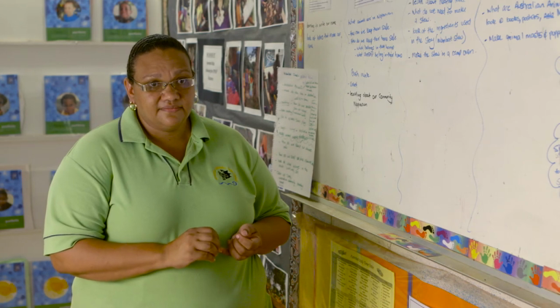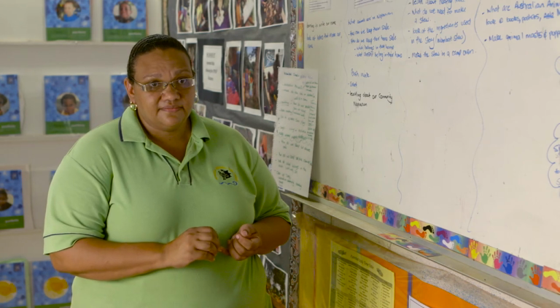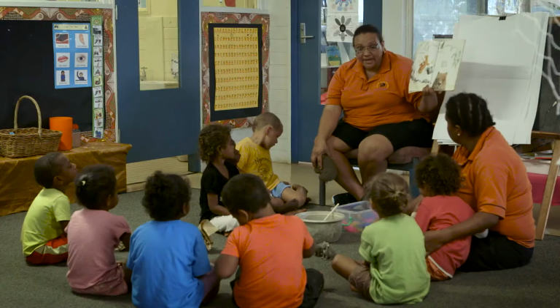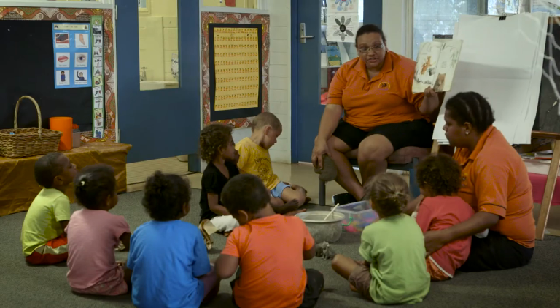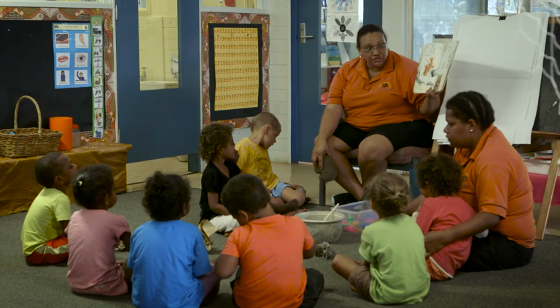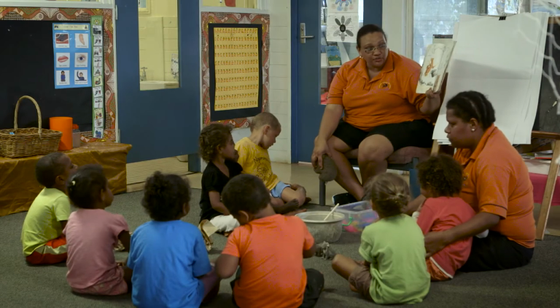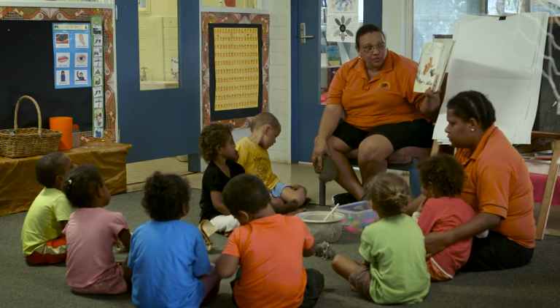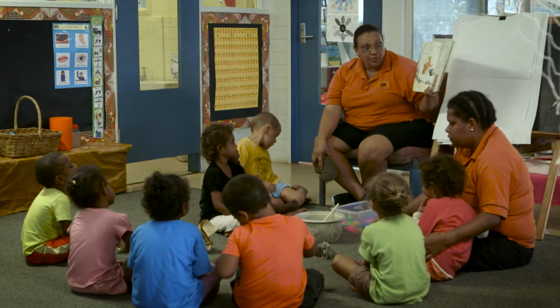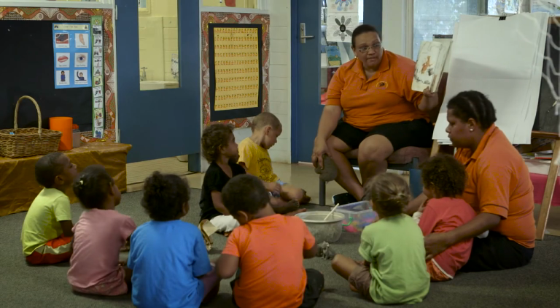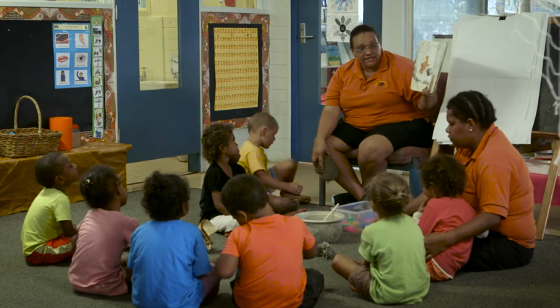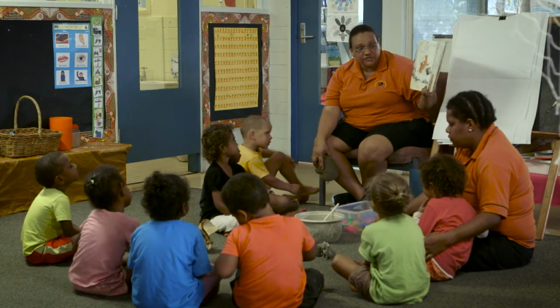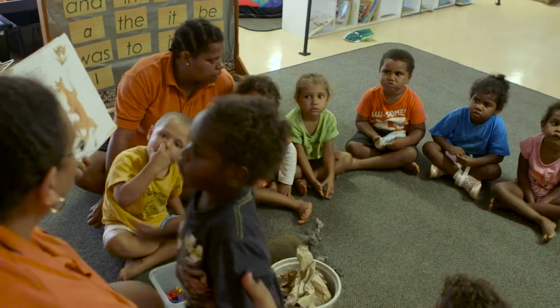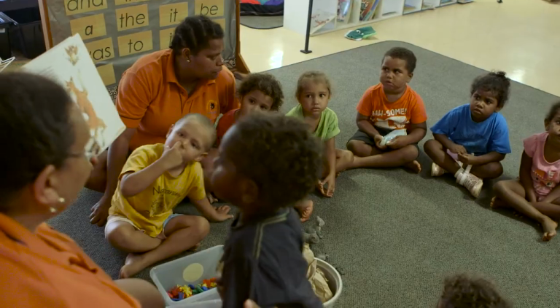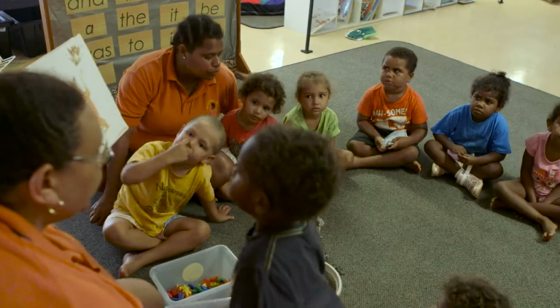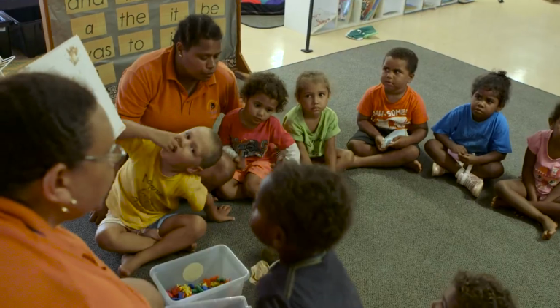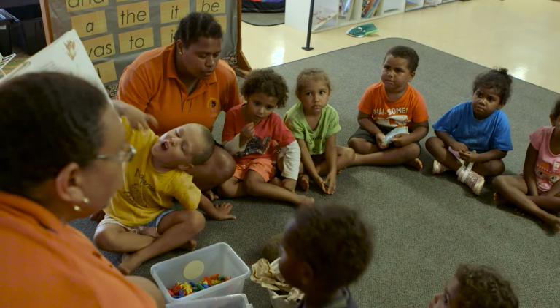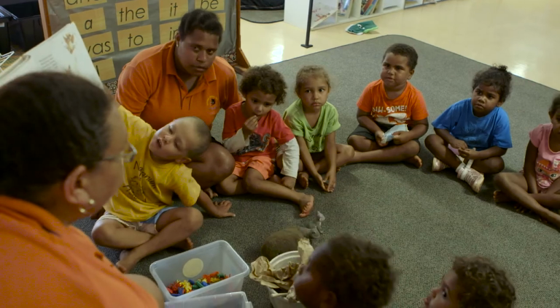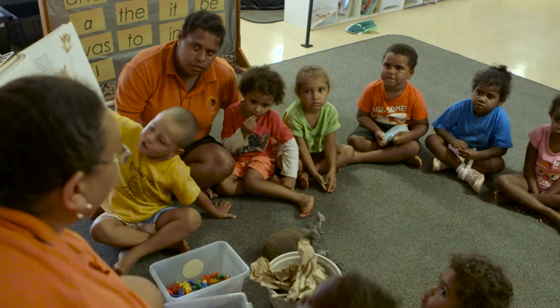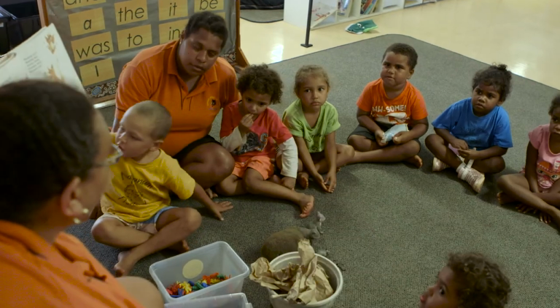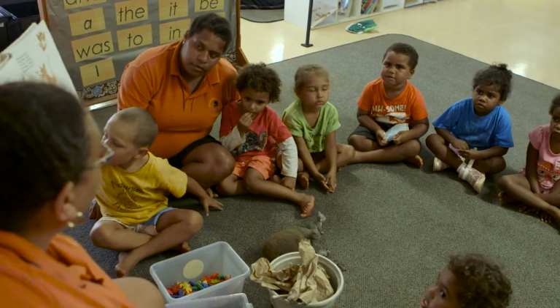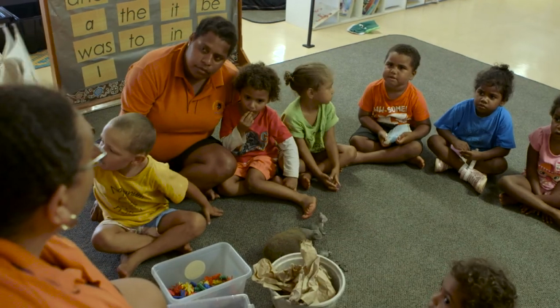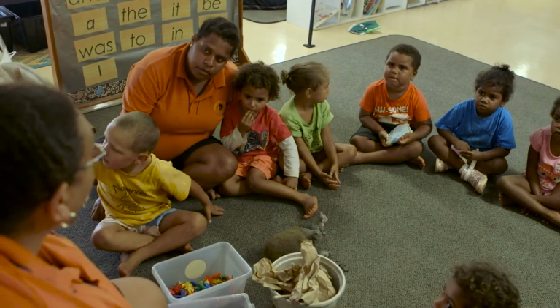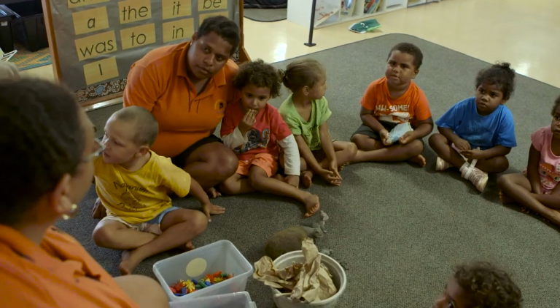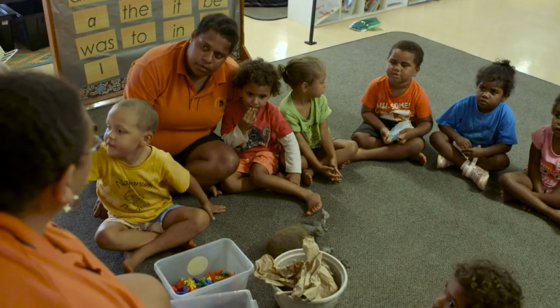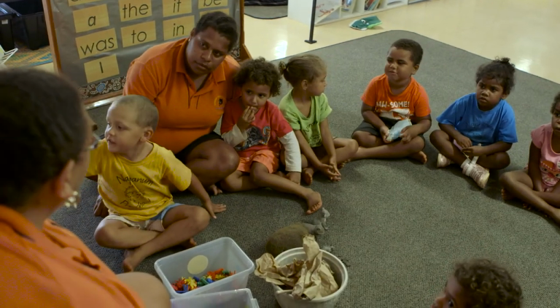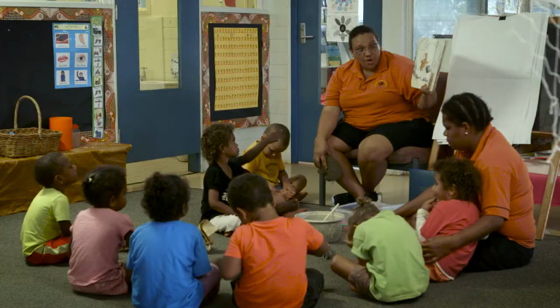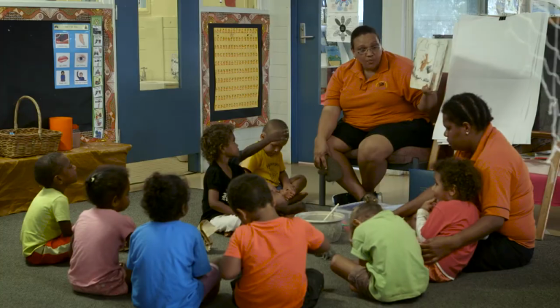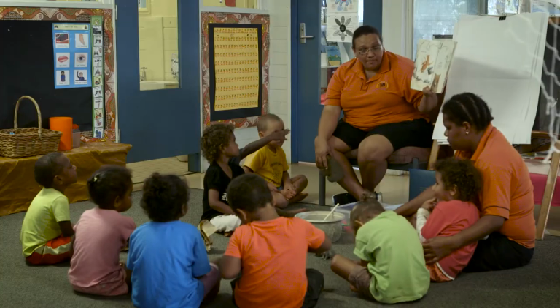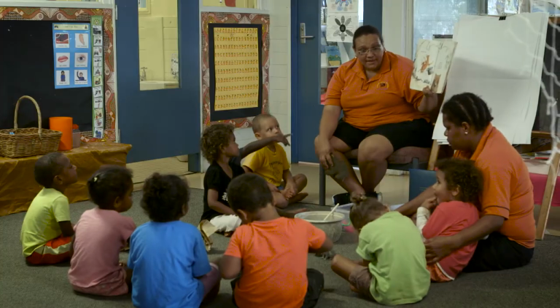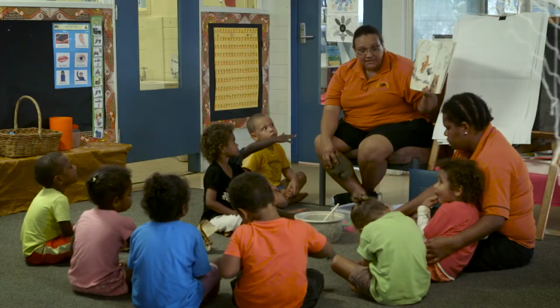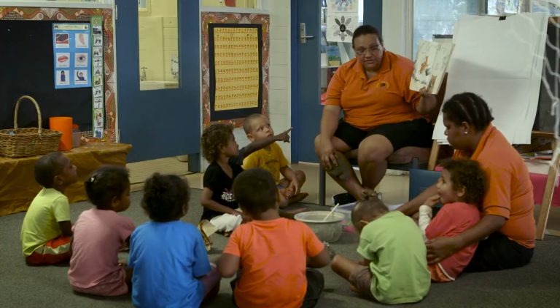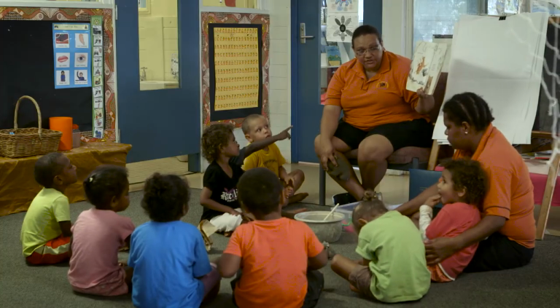Wombat stew, wombat stew — gooey, brooey, yummy, chewy — wombat stew!